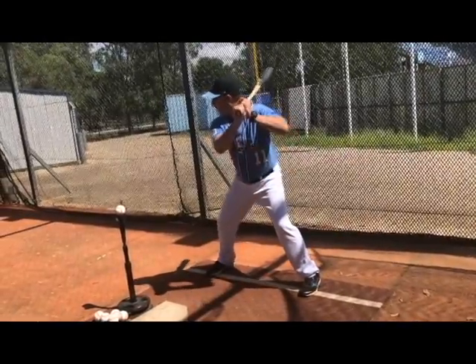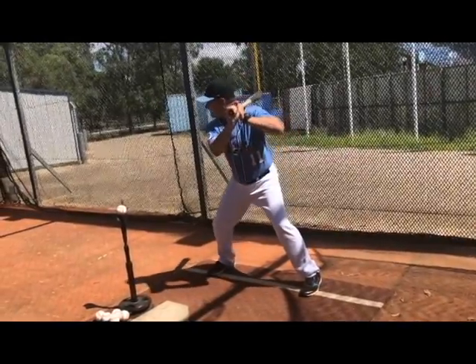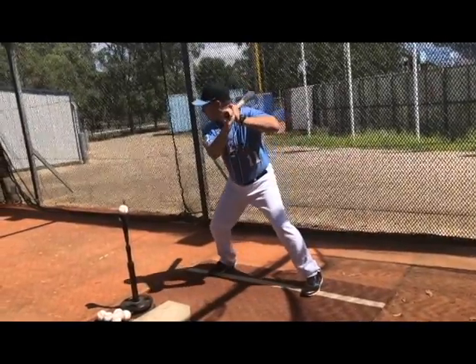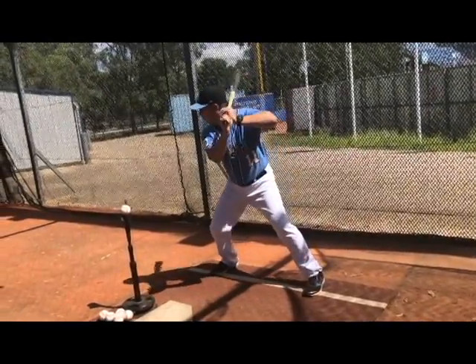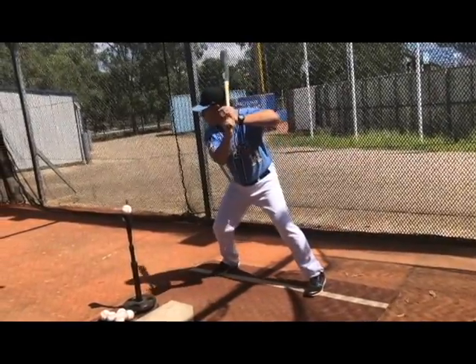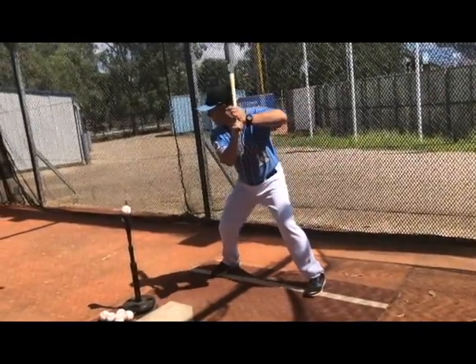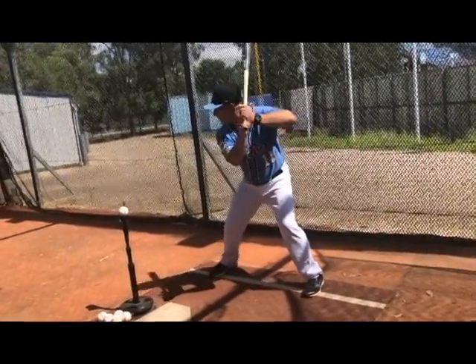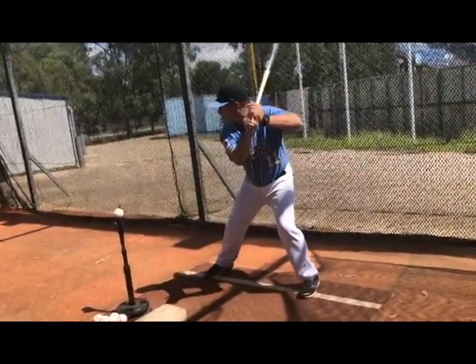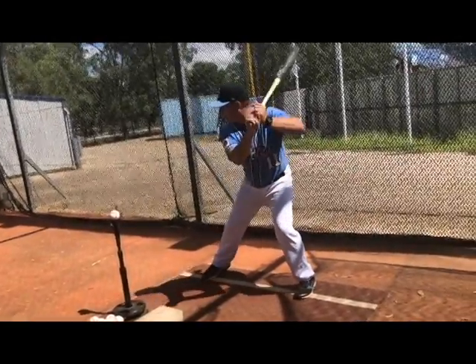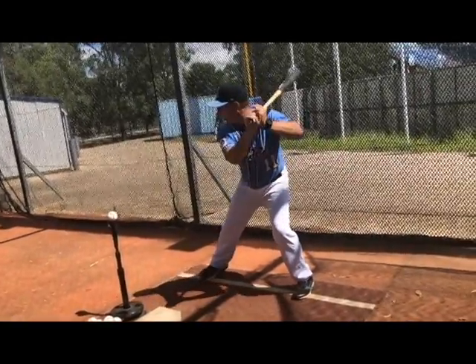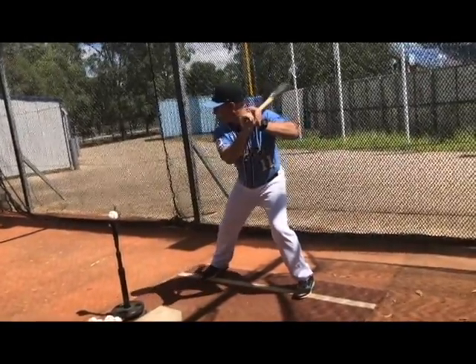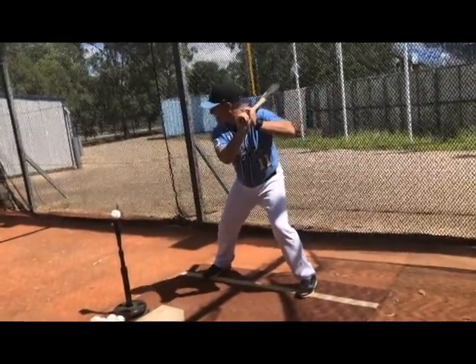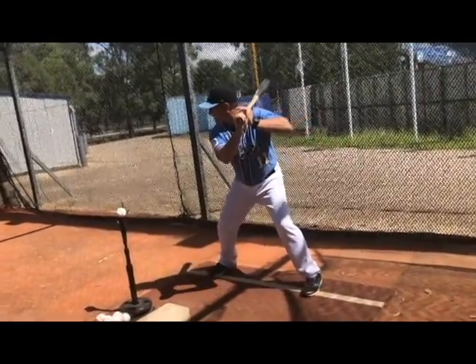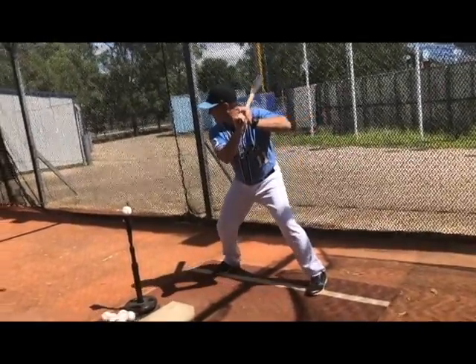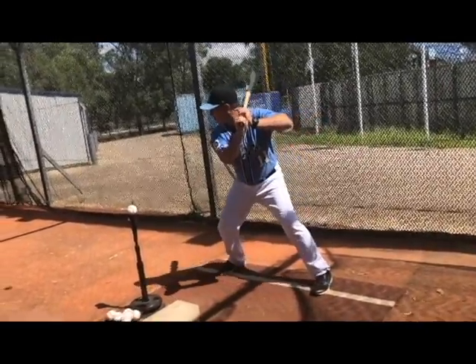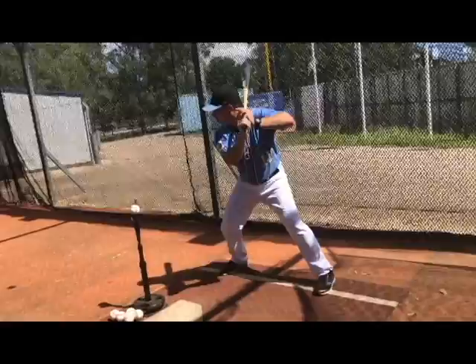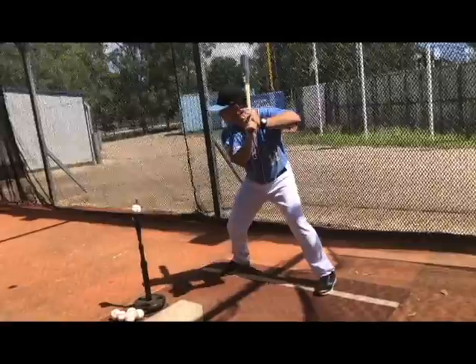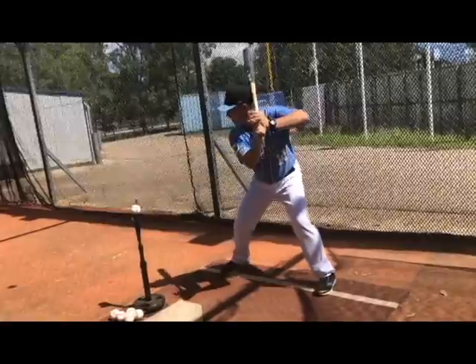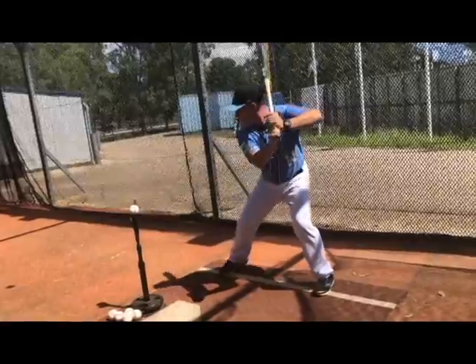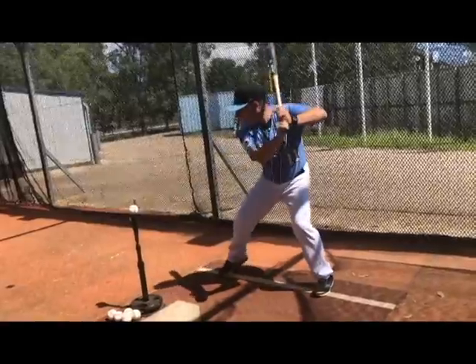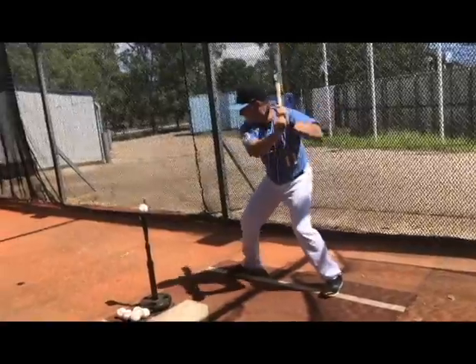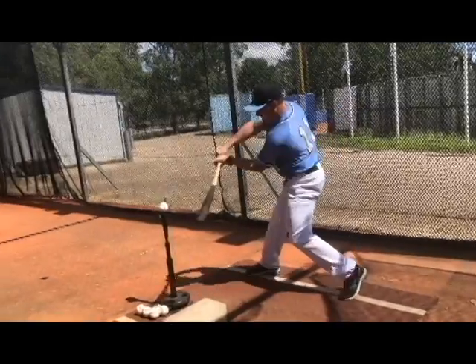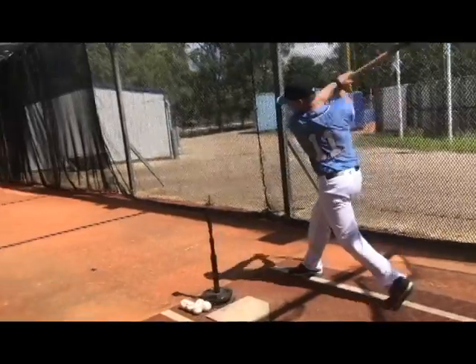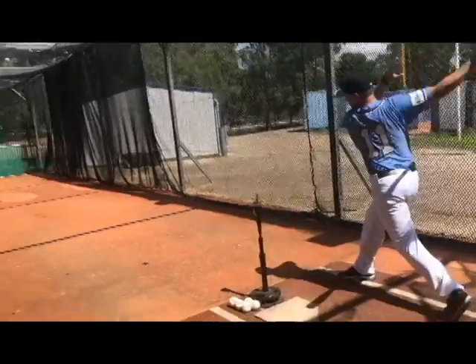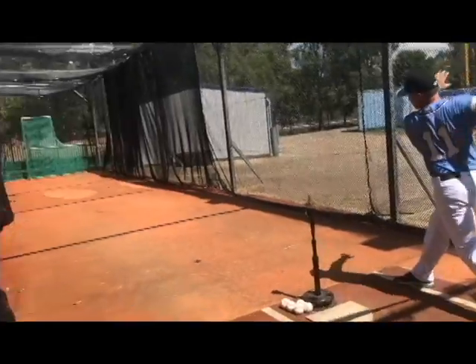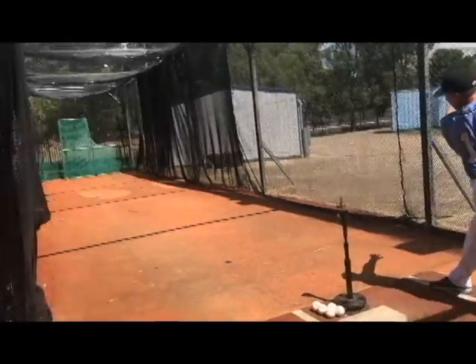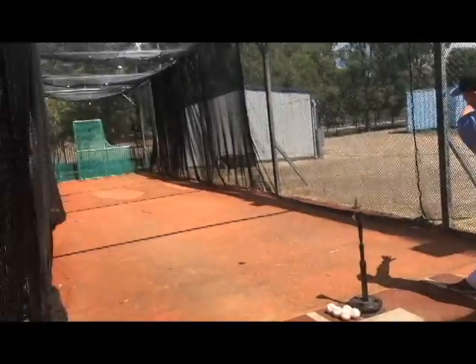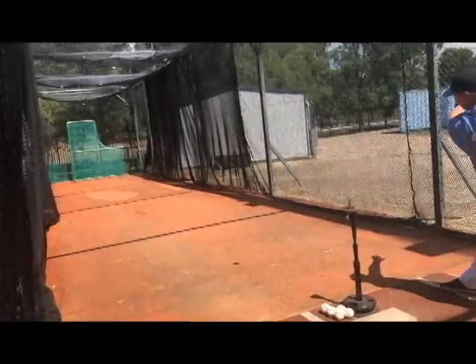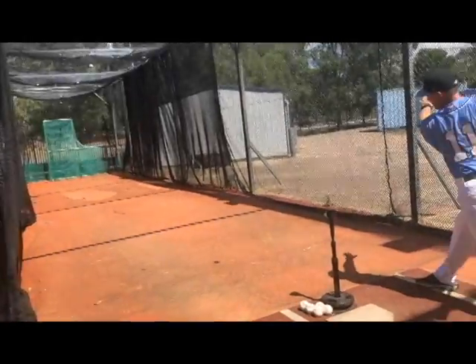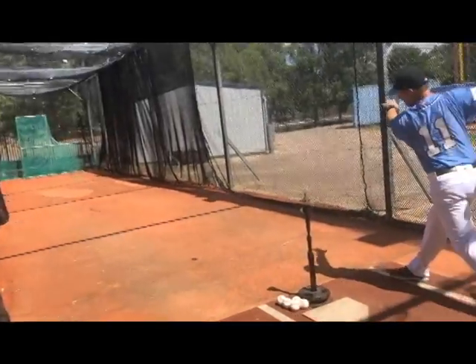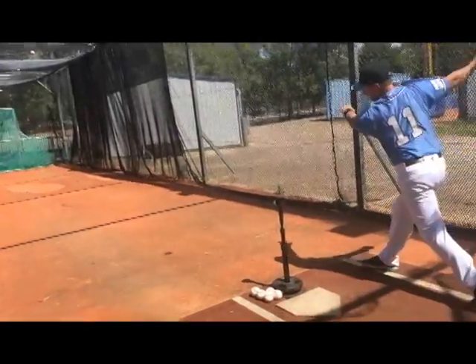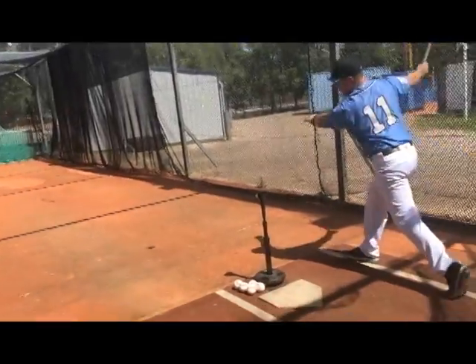So I'll try and demonstrate here for you. Forward, back, forward, back — swing.